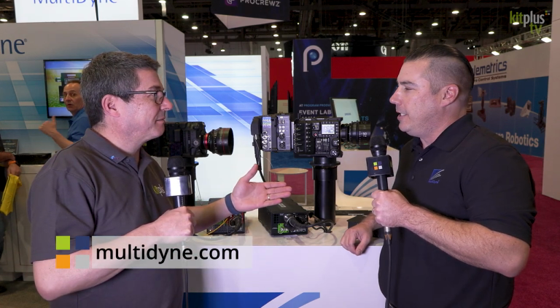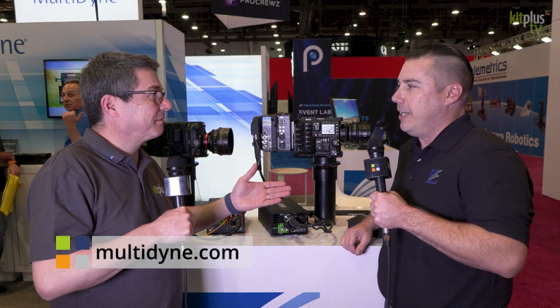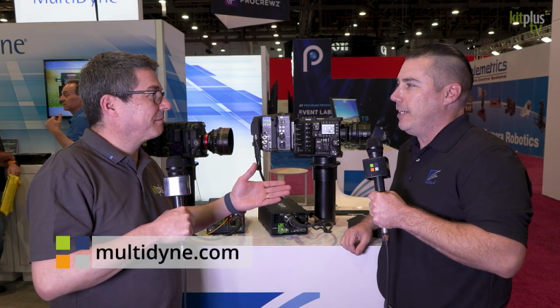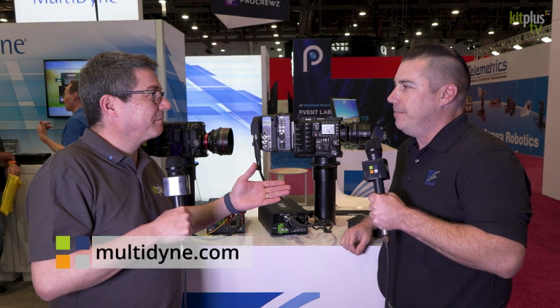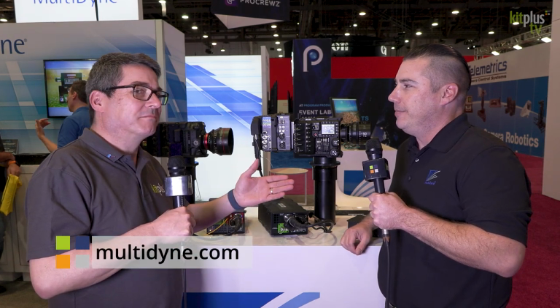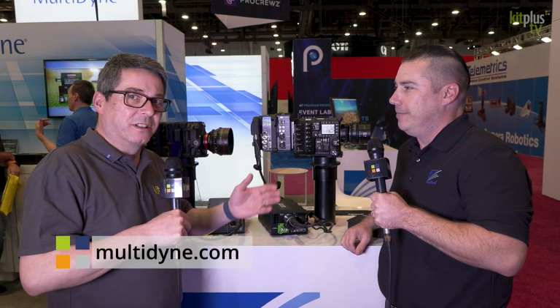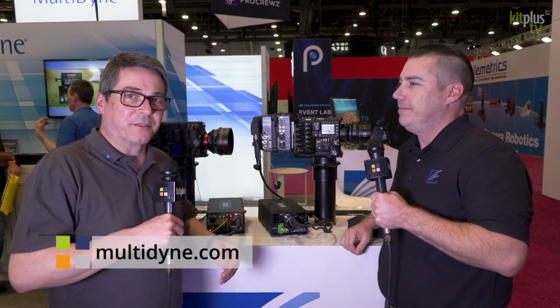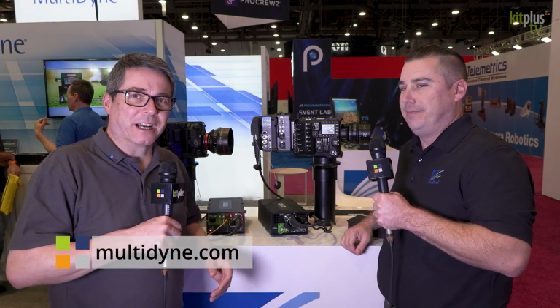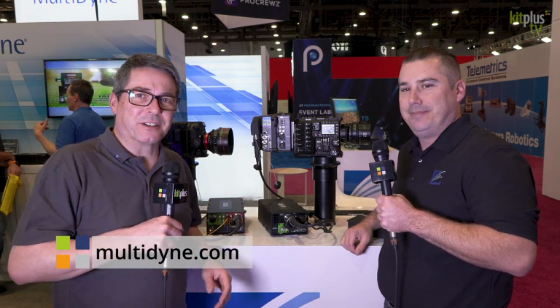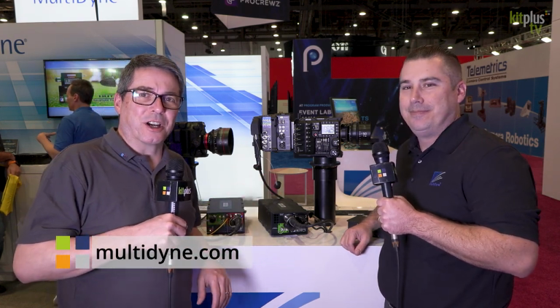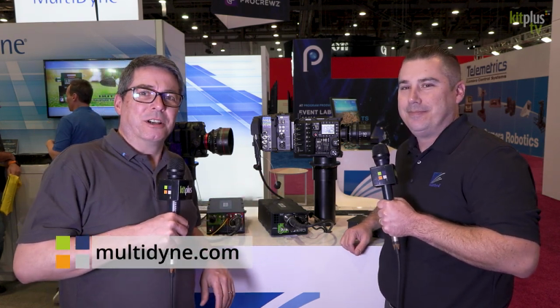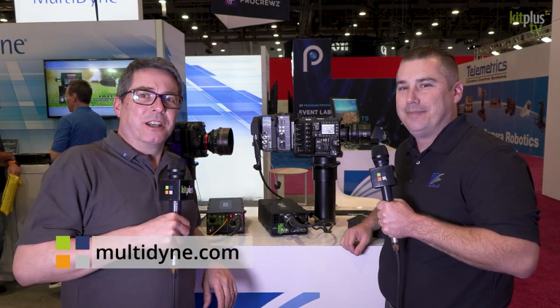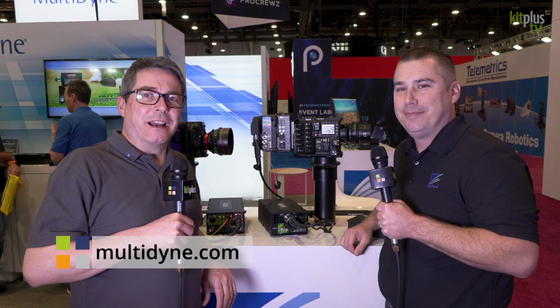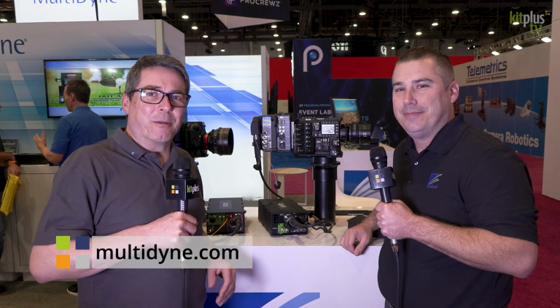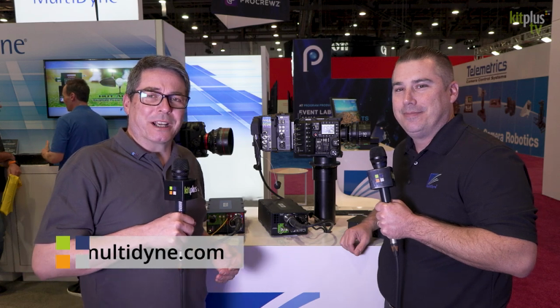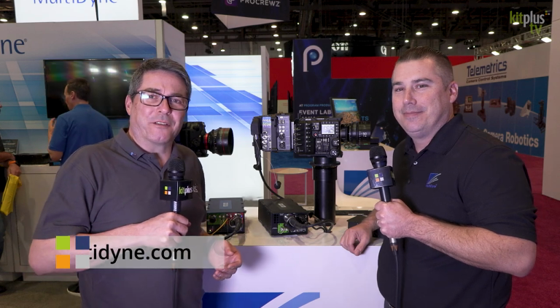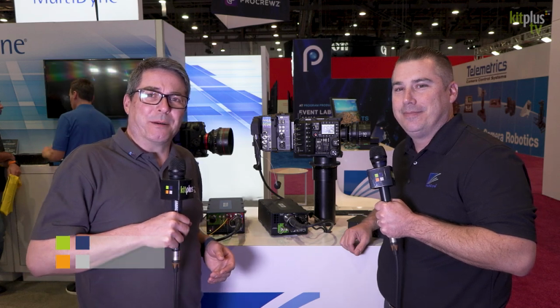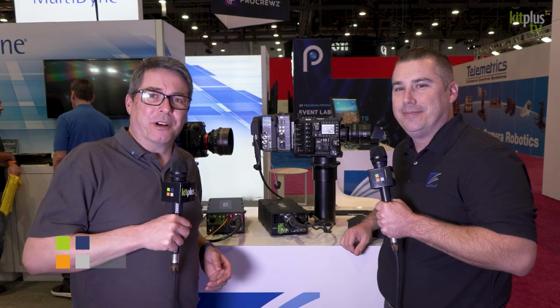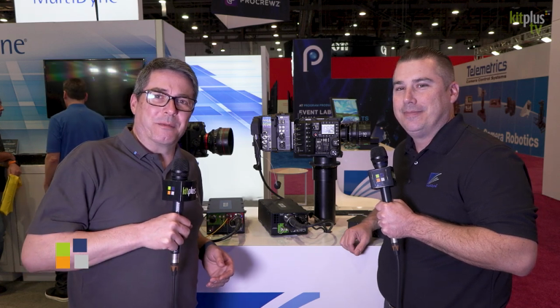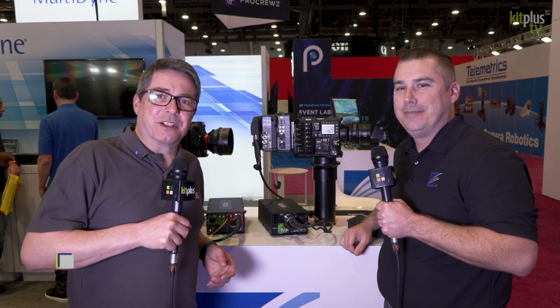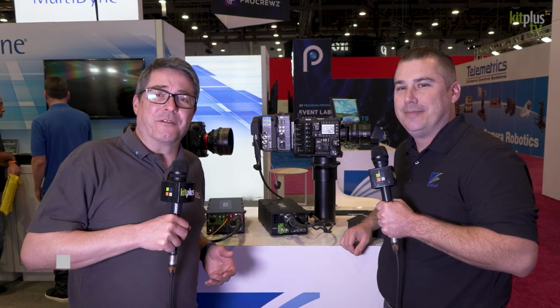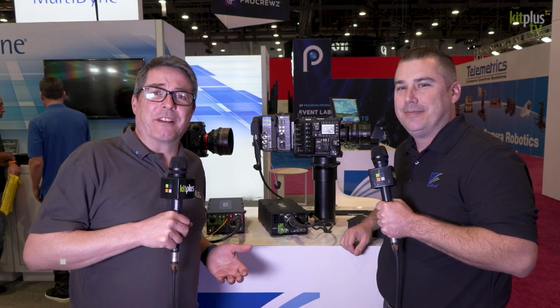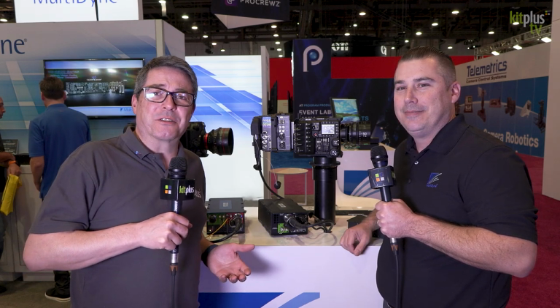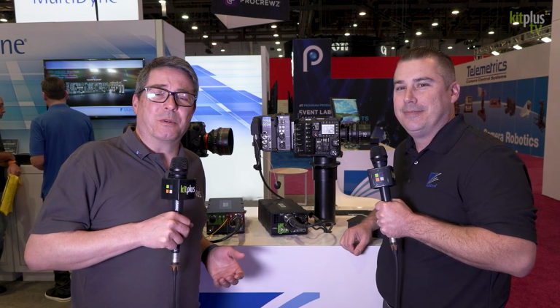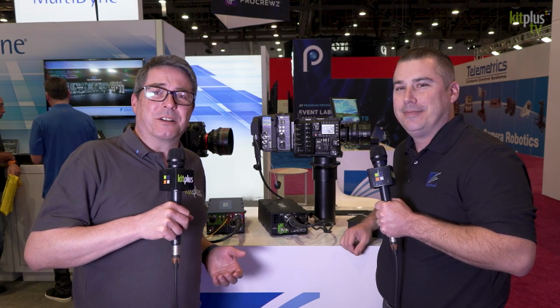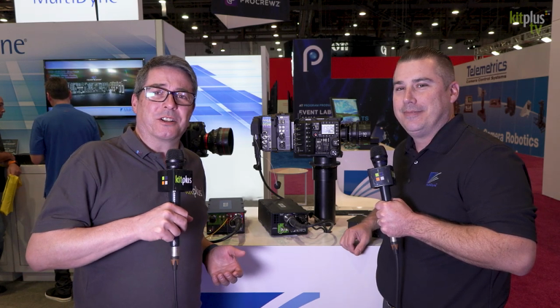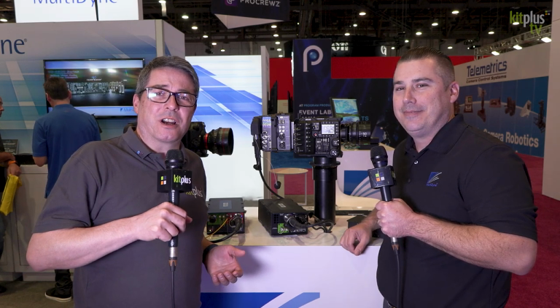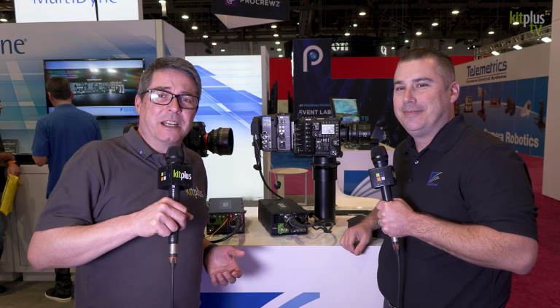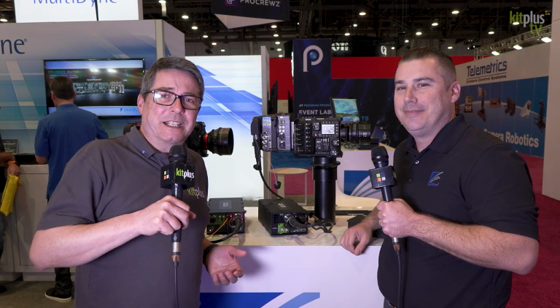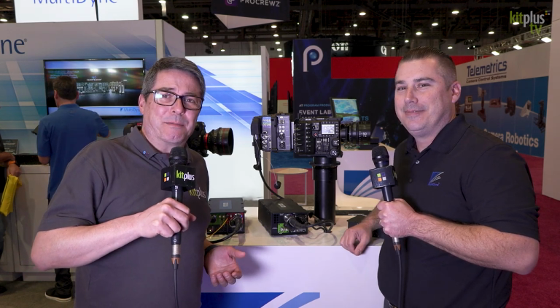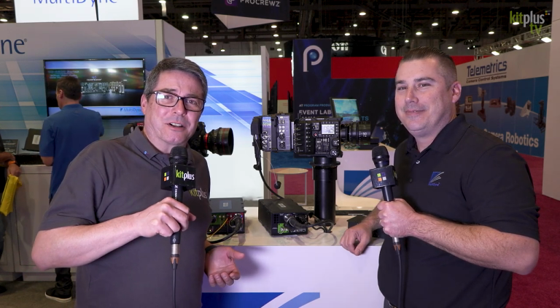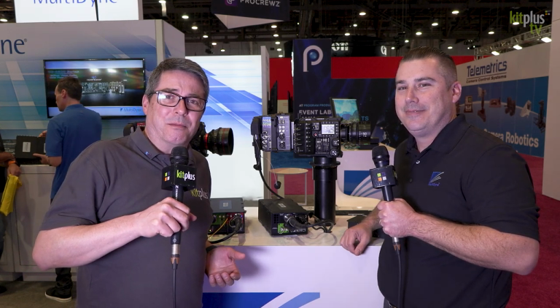Multidyne.com. So if you can't get to the show, you now know where to go to find out more information. And for everything else that we're doing at the show, it's kitplus.com.